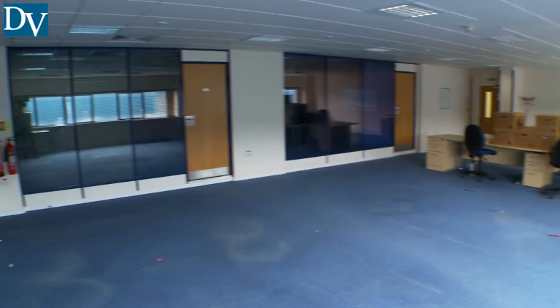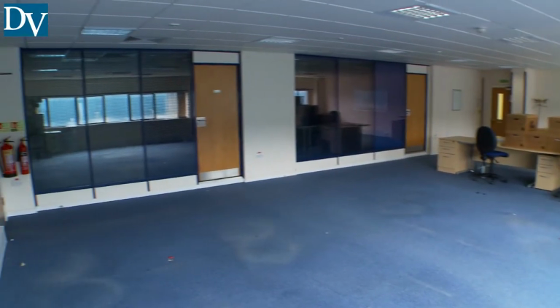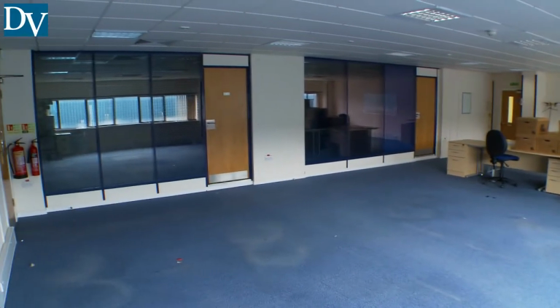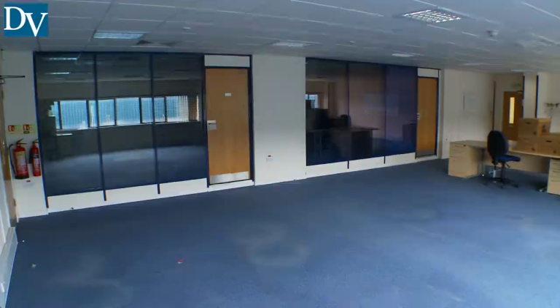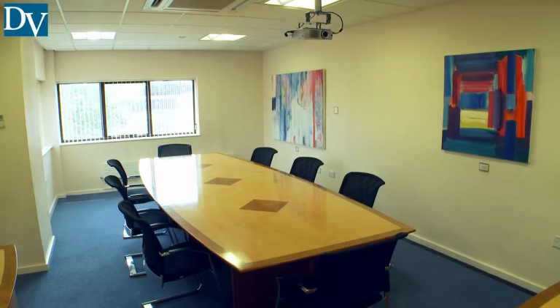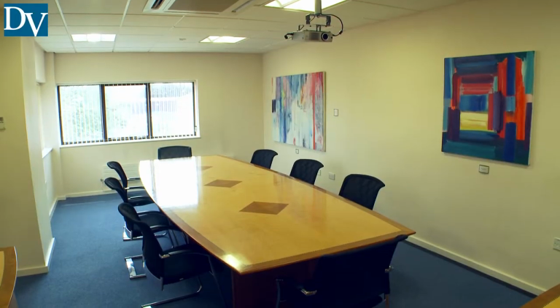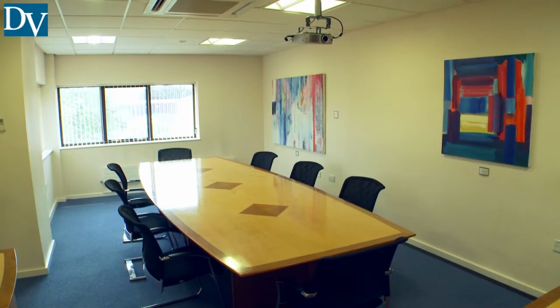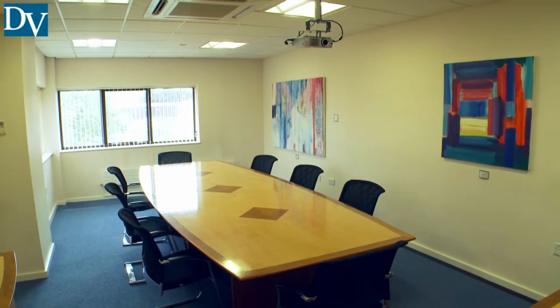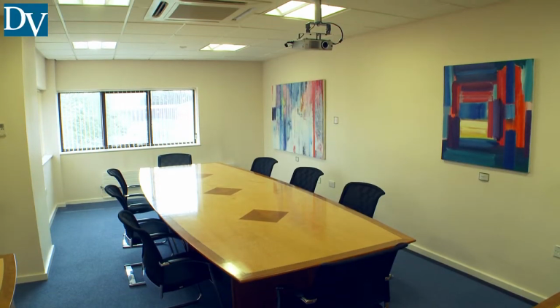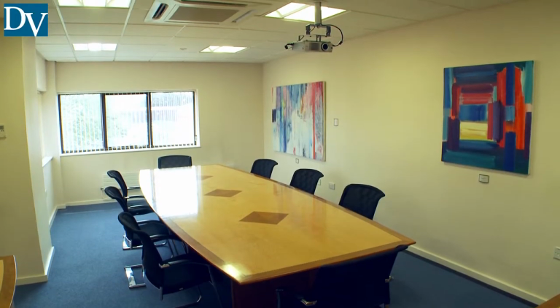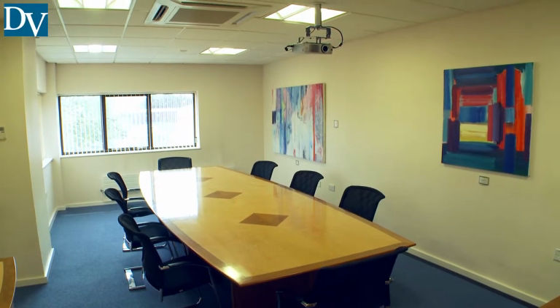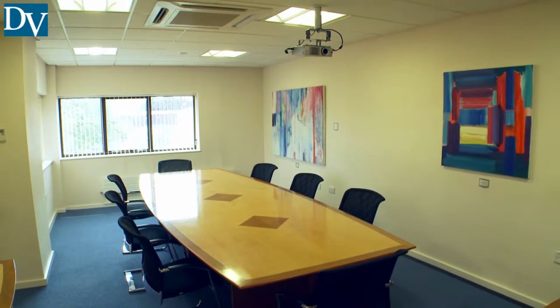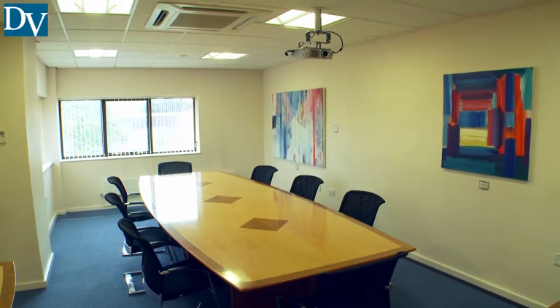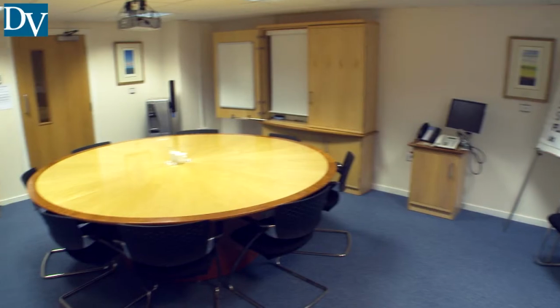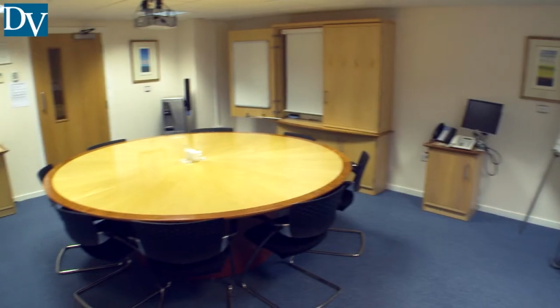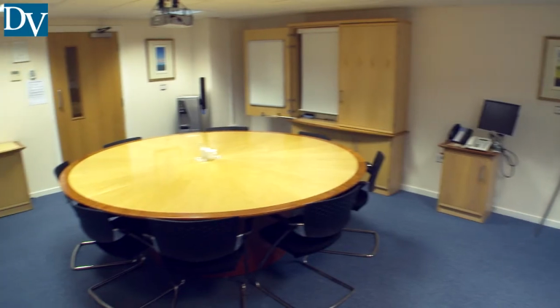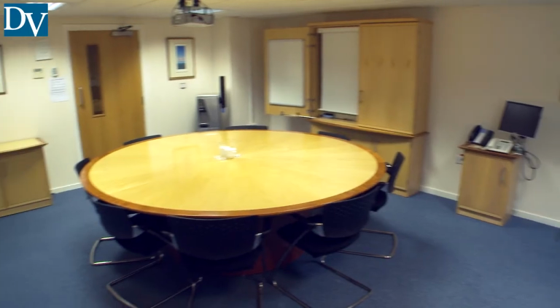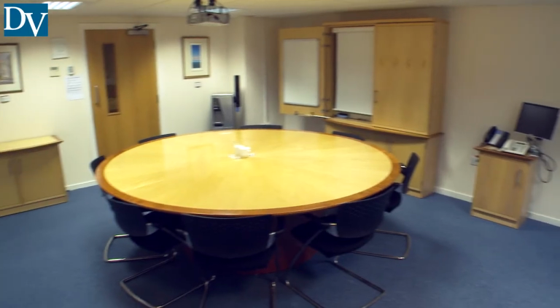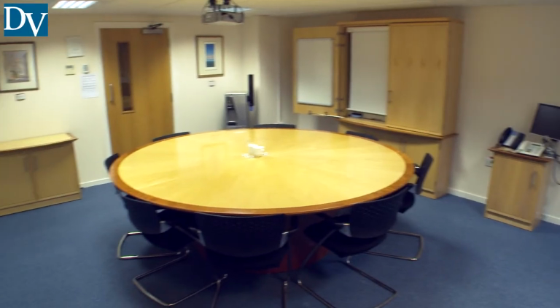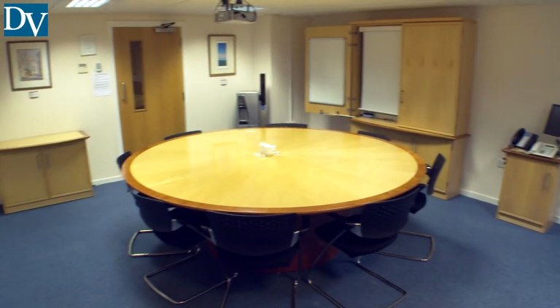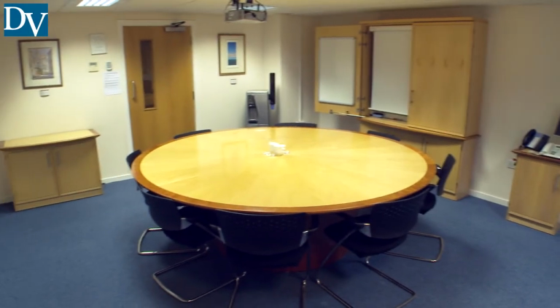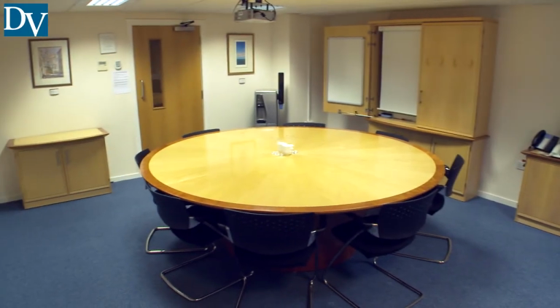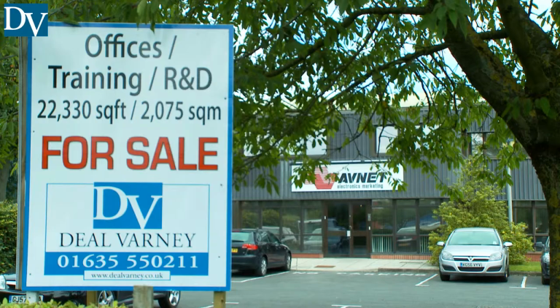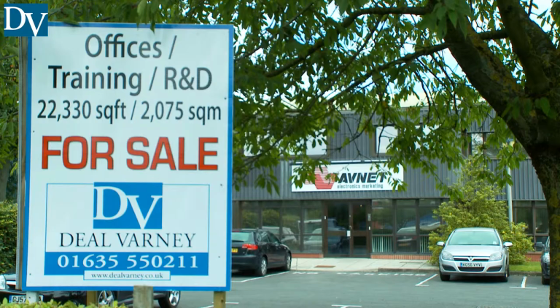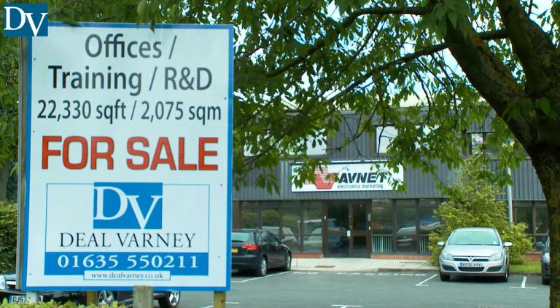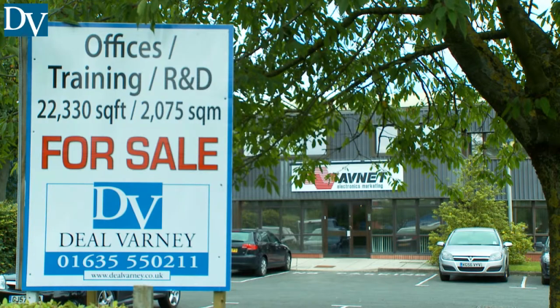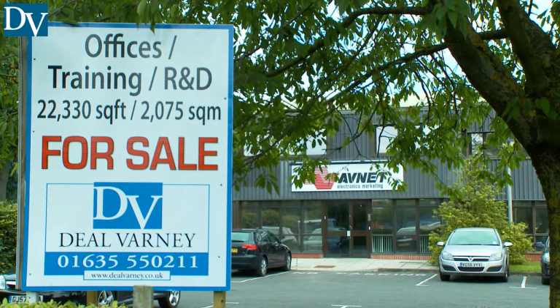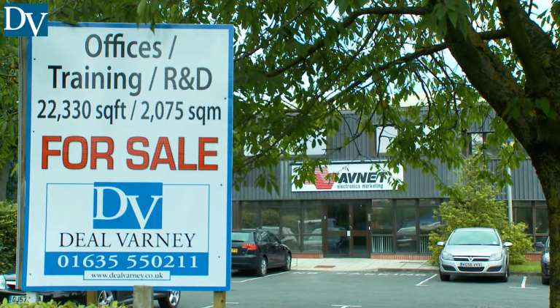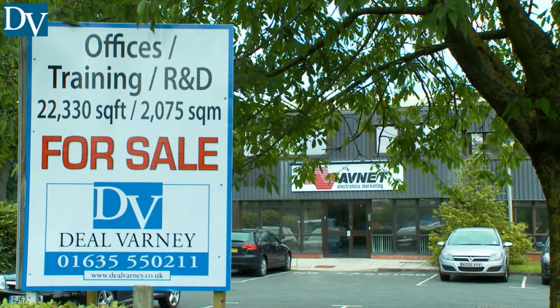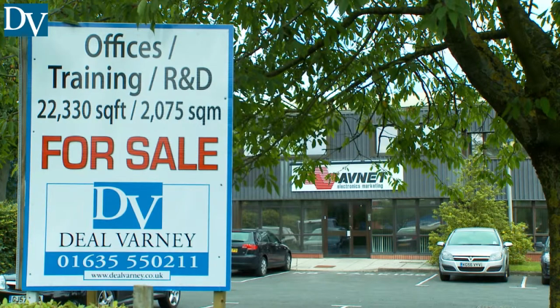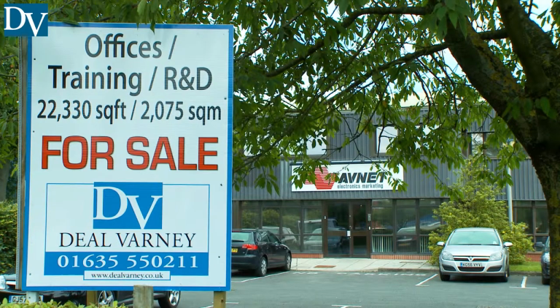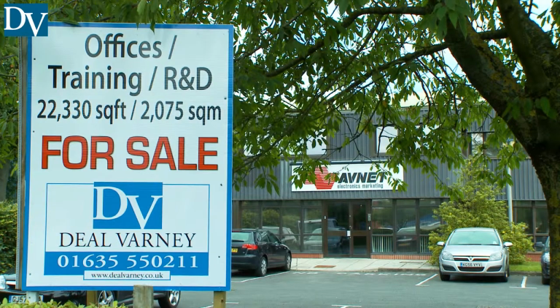For an appointment to view or for further information, please contact Richard Diehl of Diehl Varney.